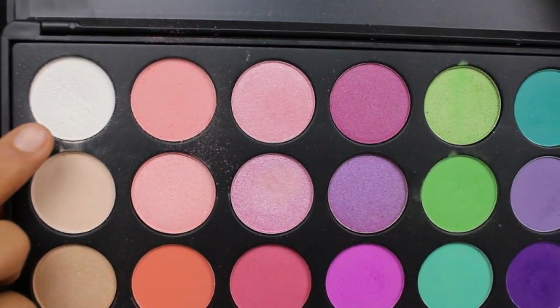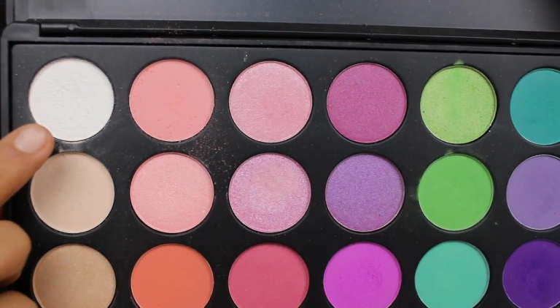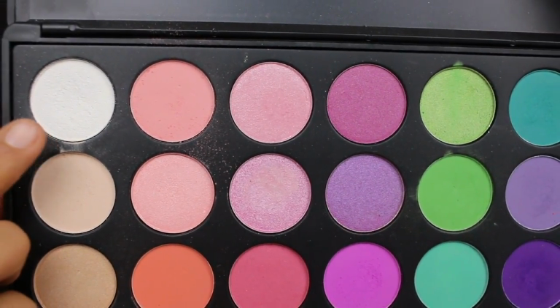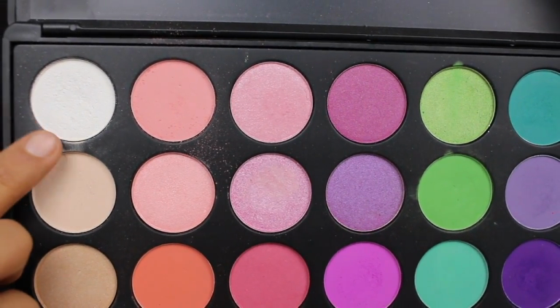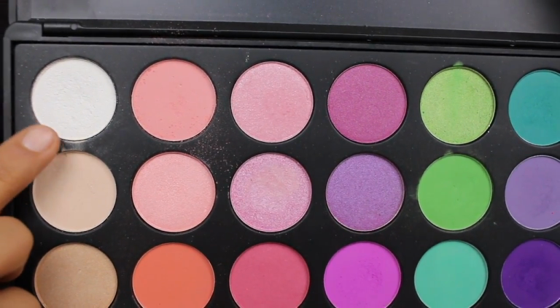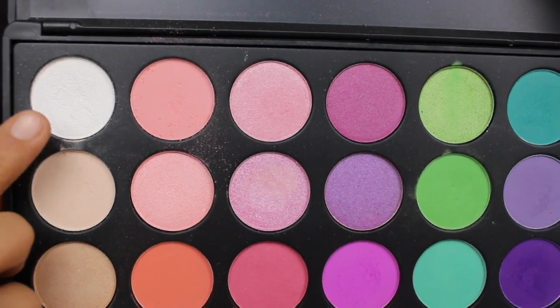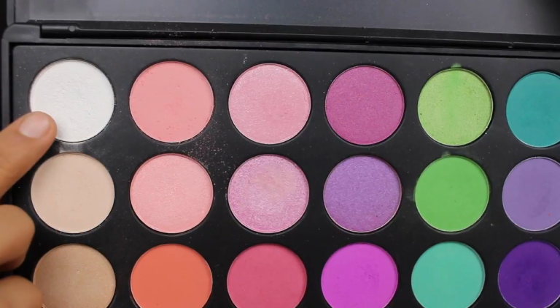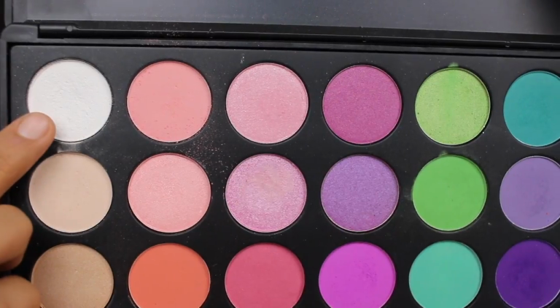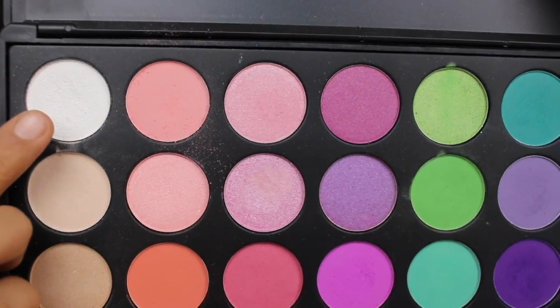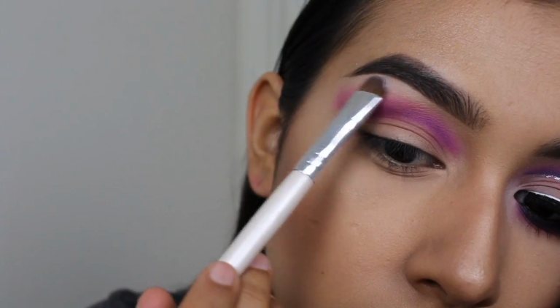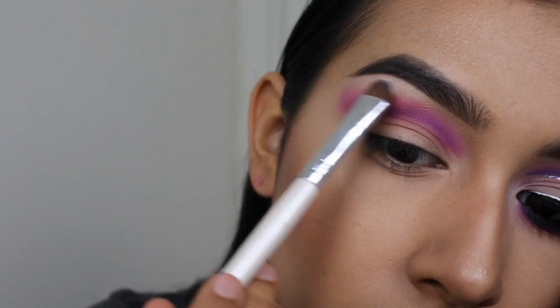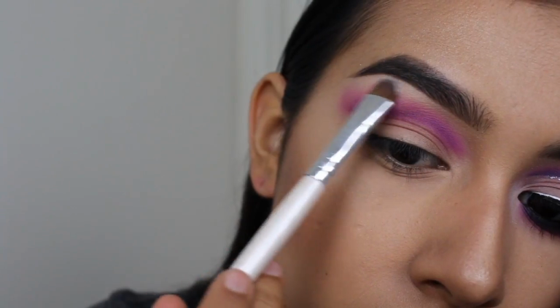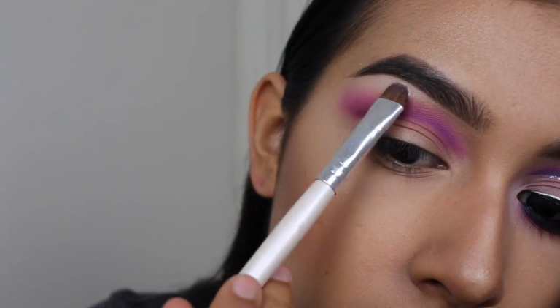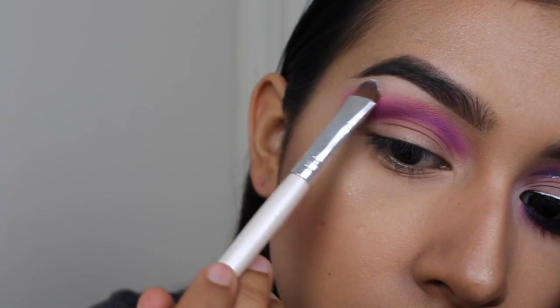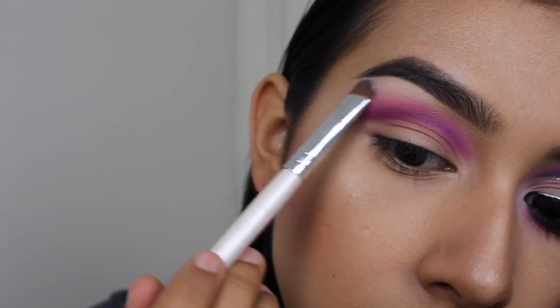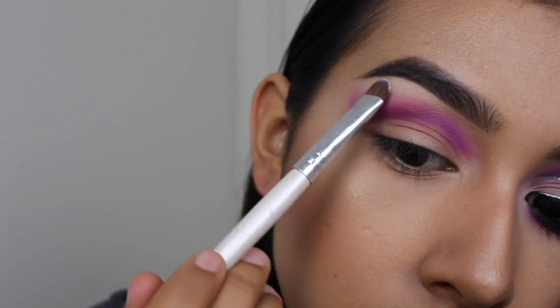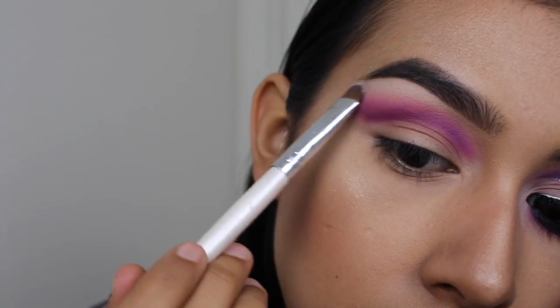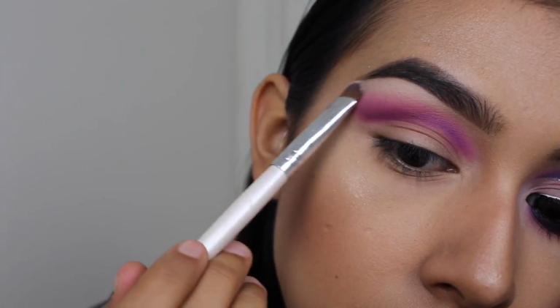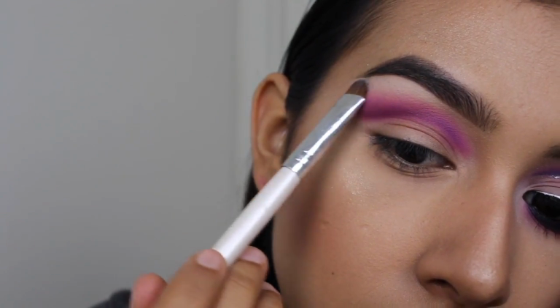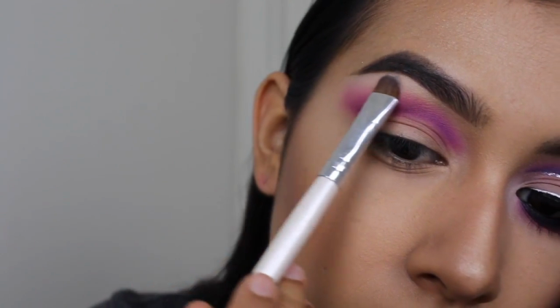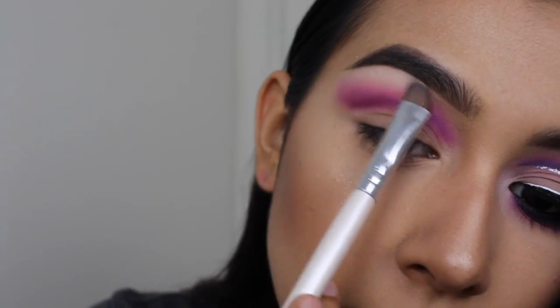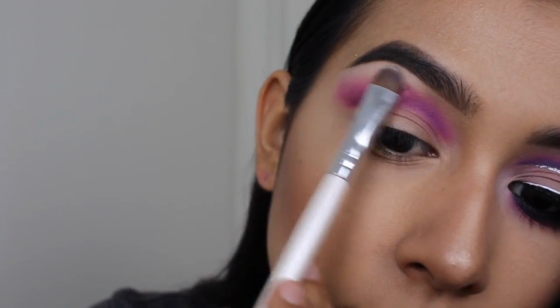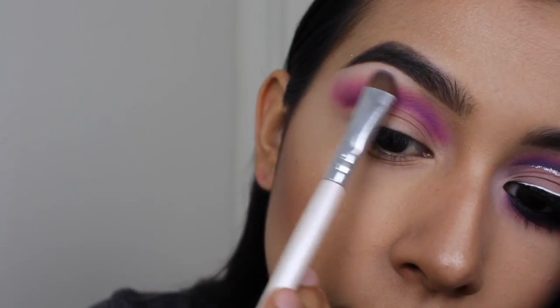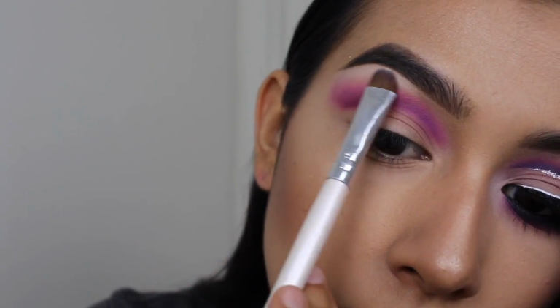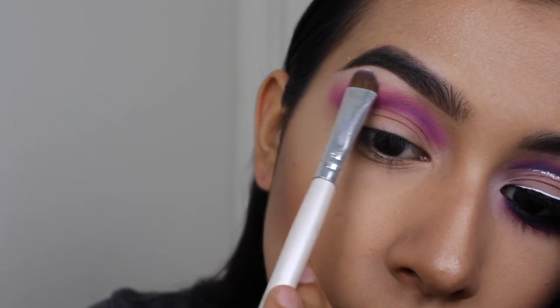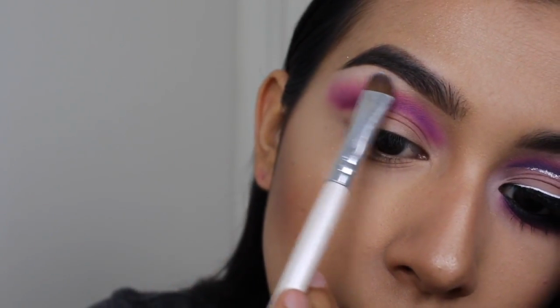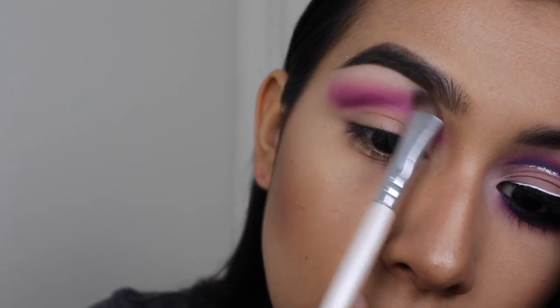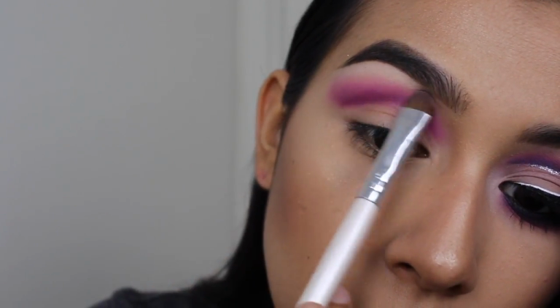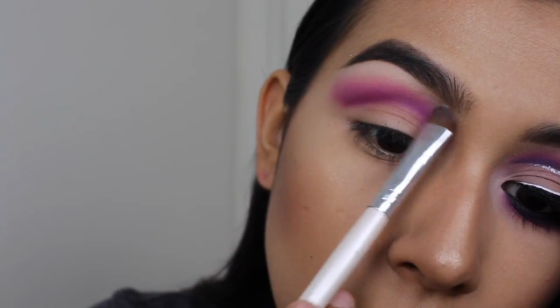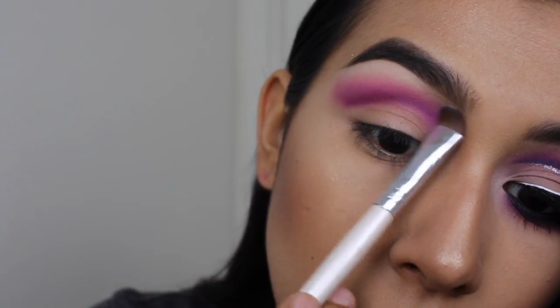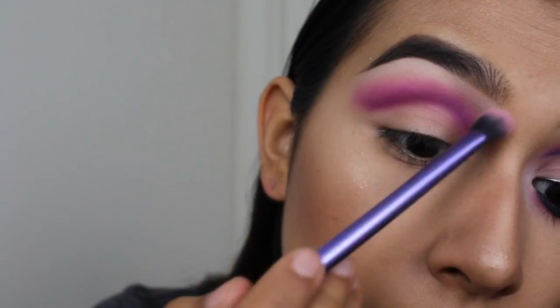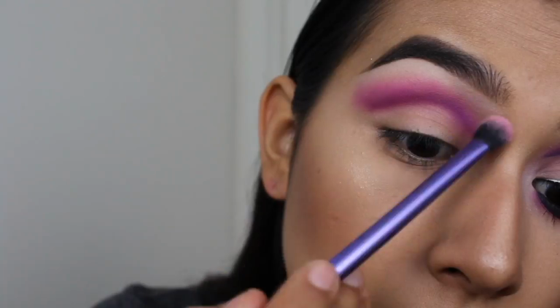And now to highlight my brow bone, I'm taking this white eyeshadow and just applying it with an e.l.f. shader brush and blending out the edges.